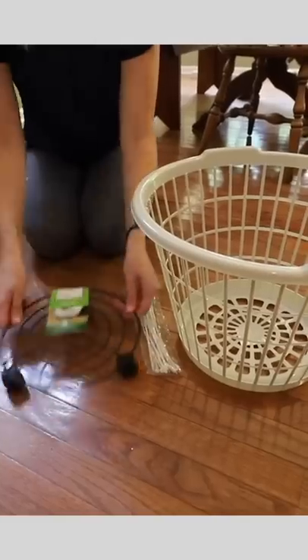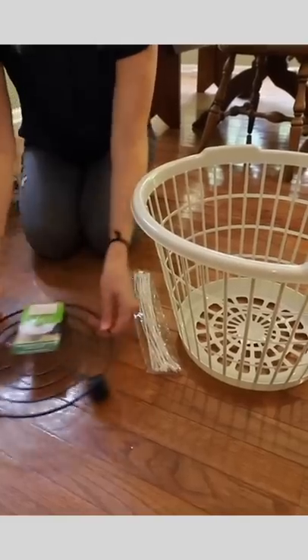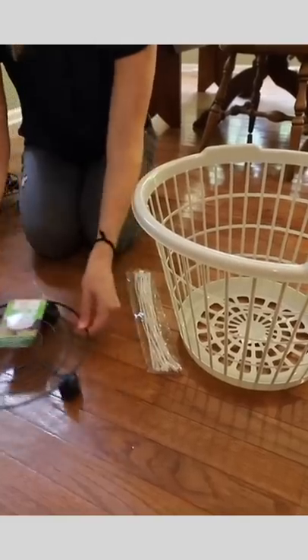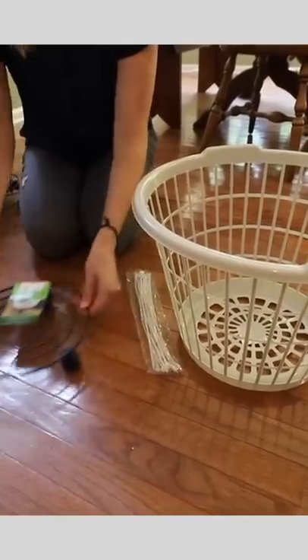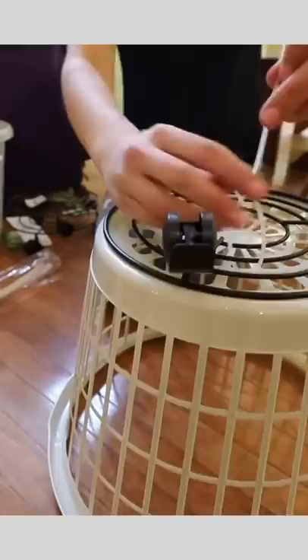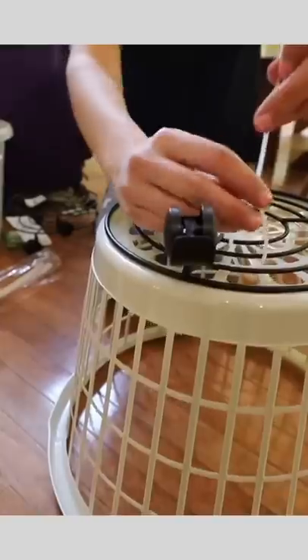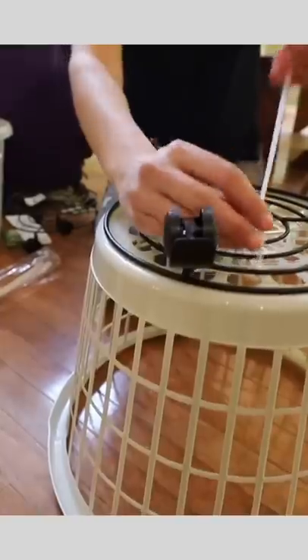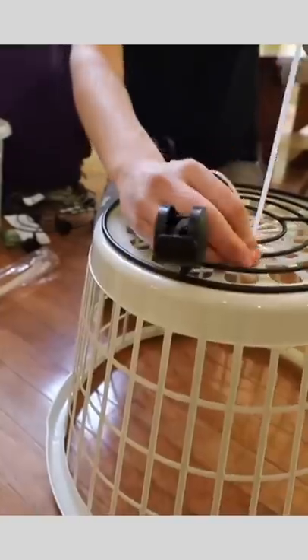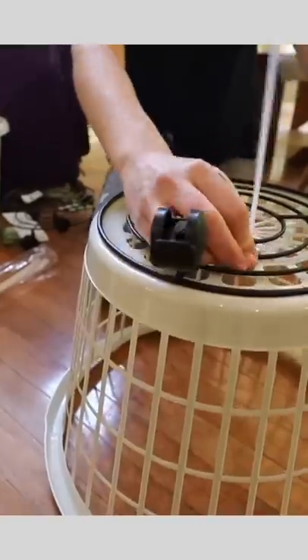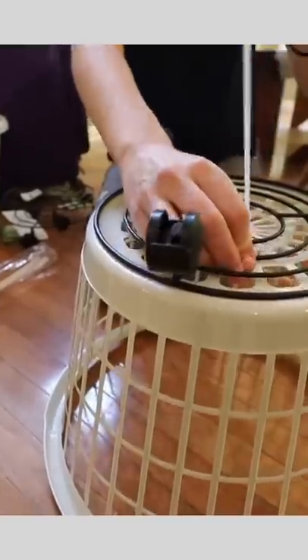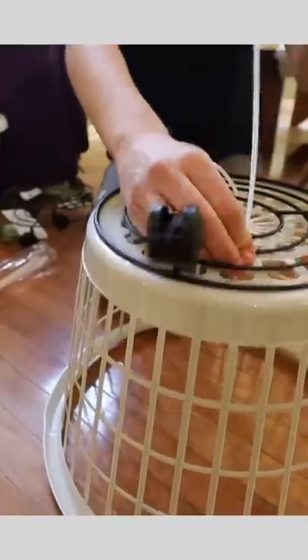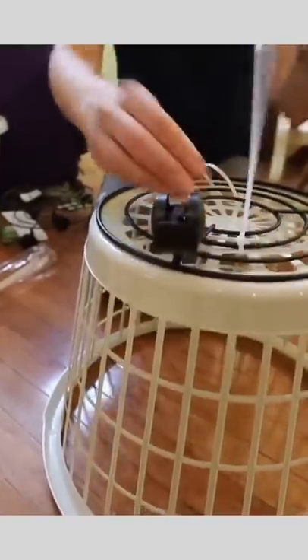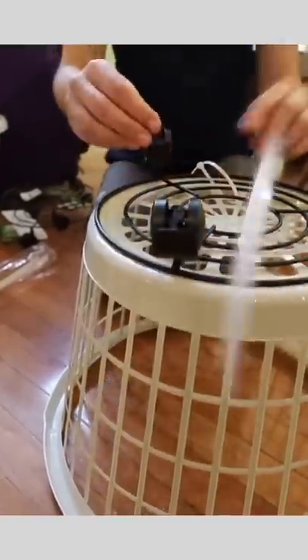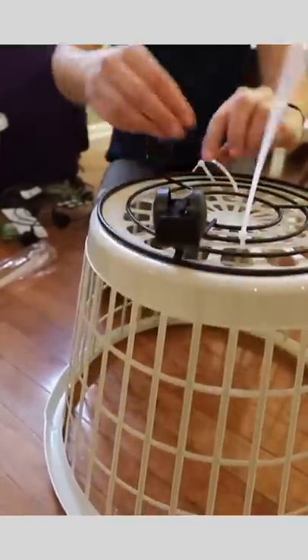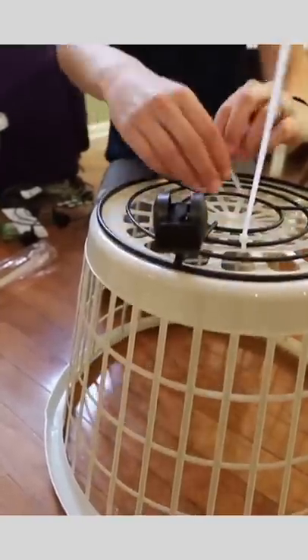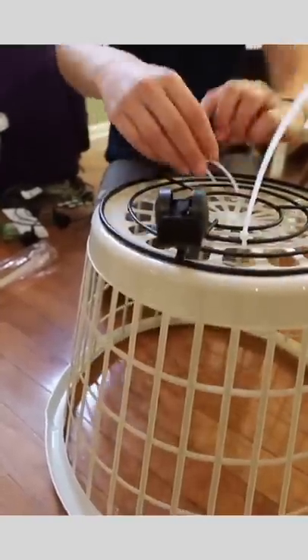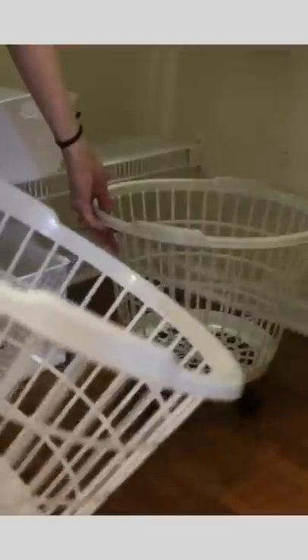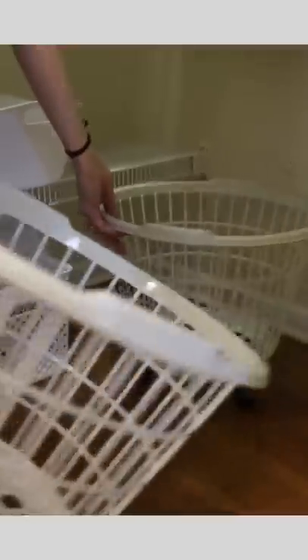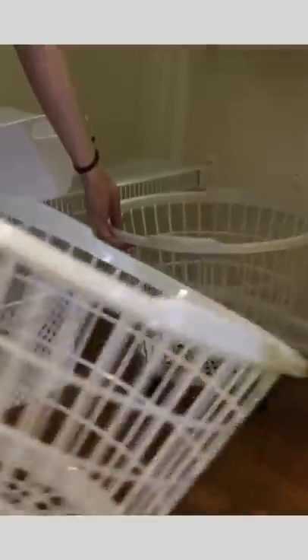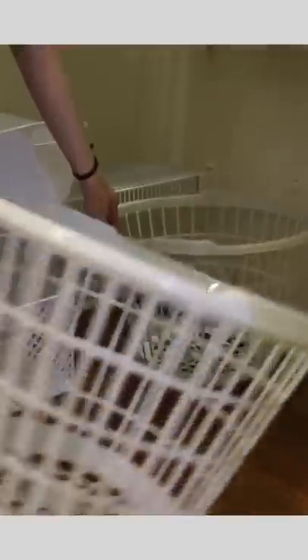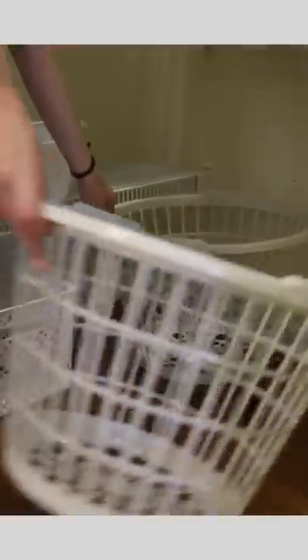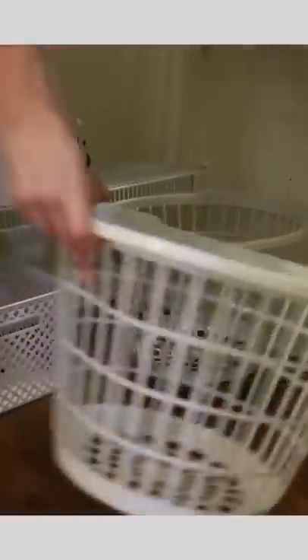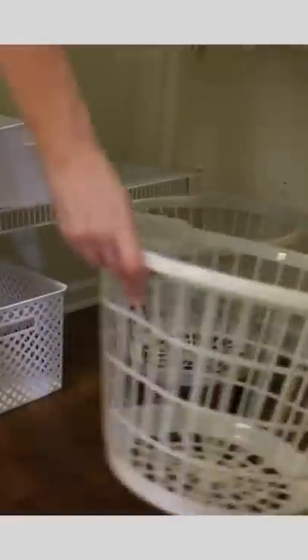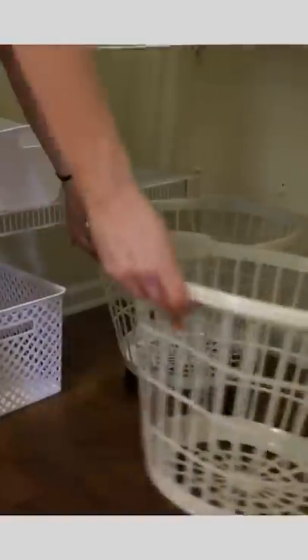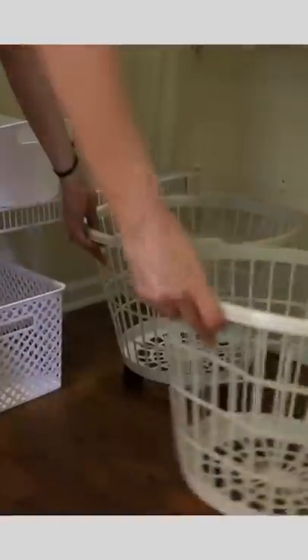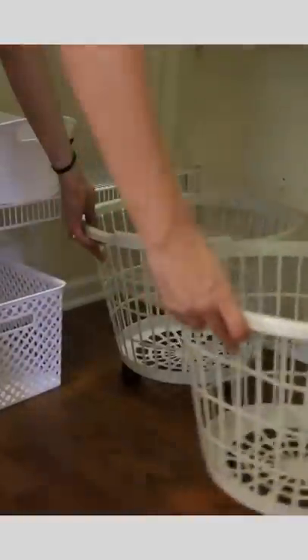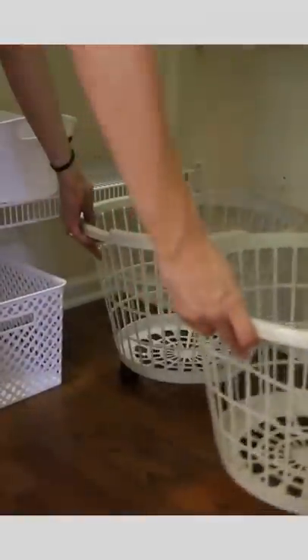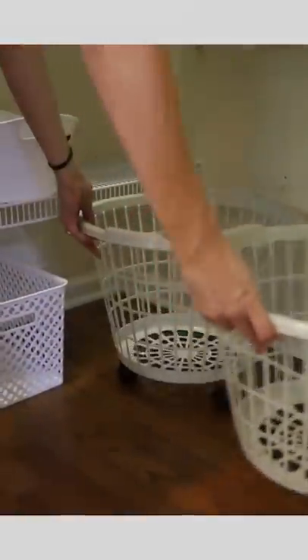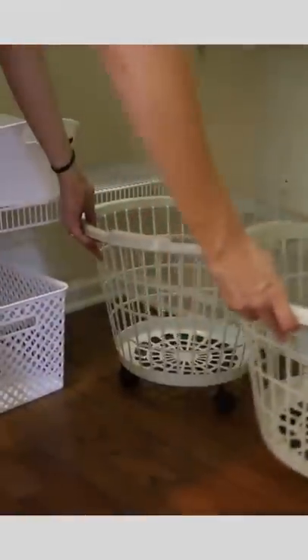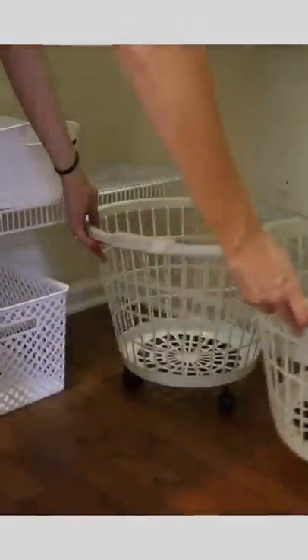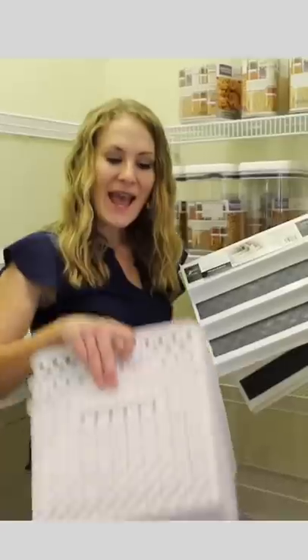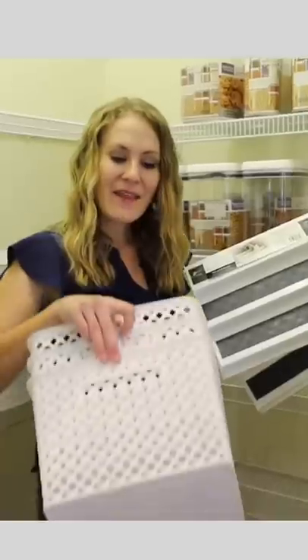Grab a Dollar Tree trolley and a Dollar Tree laundry basket, zip tie it to the bottom — instant storage in the bottom of your pantry.